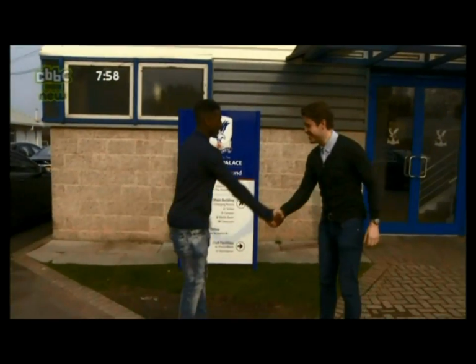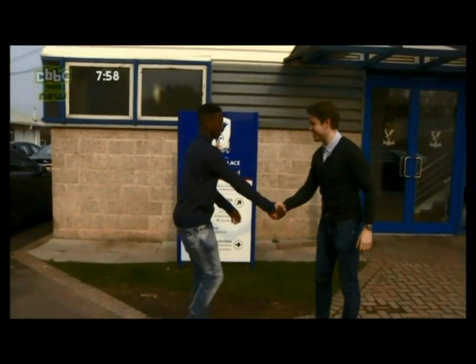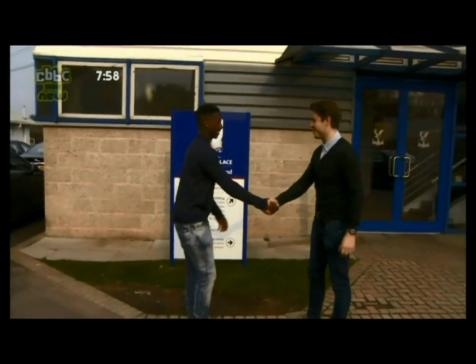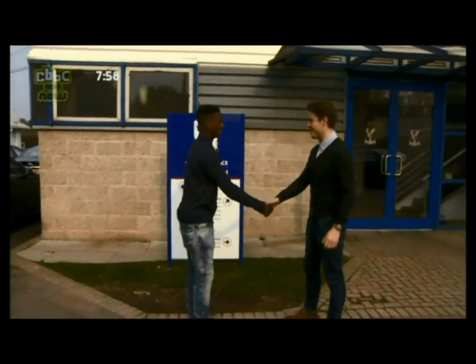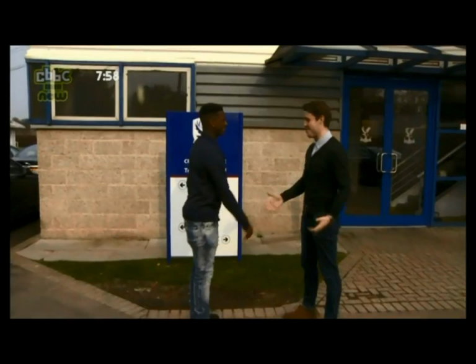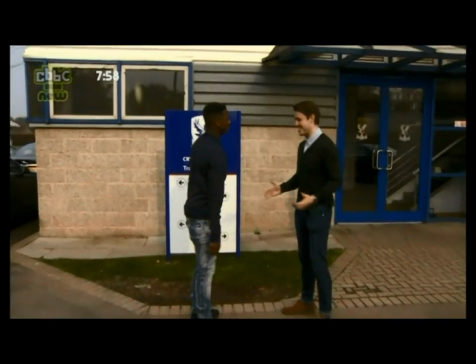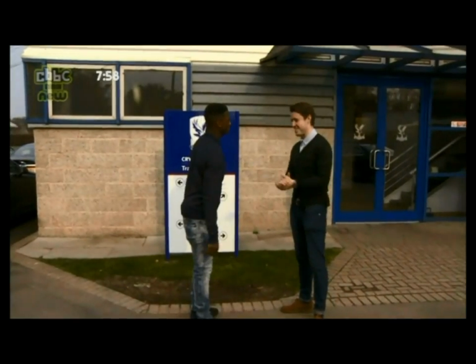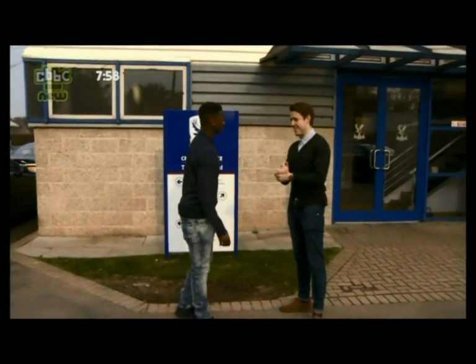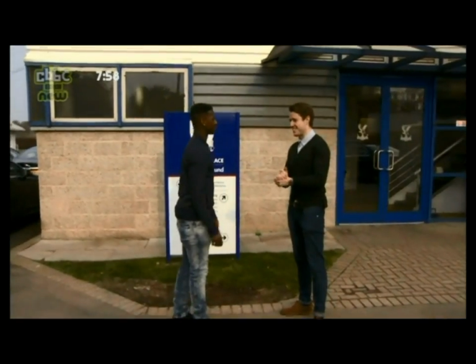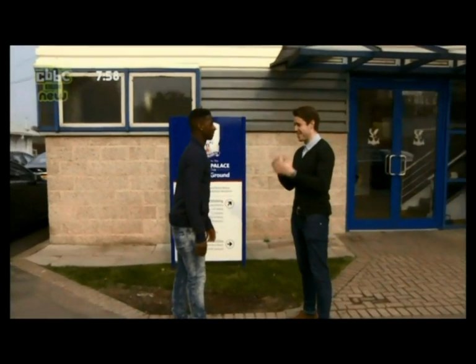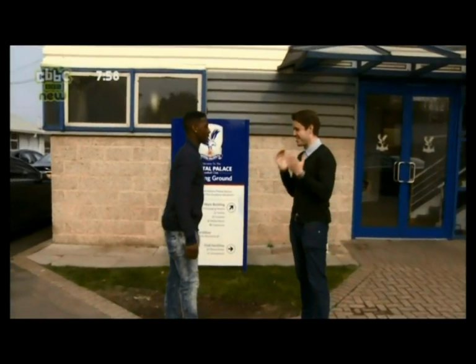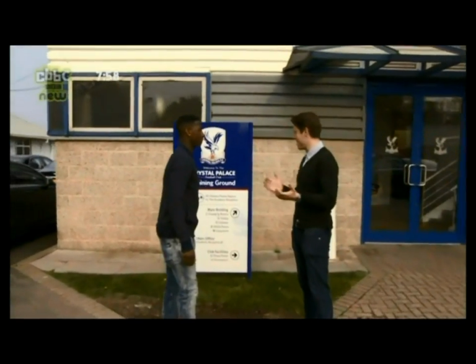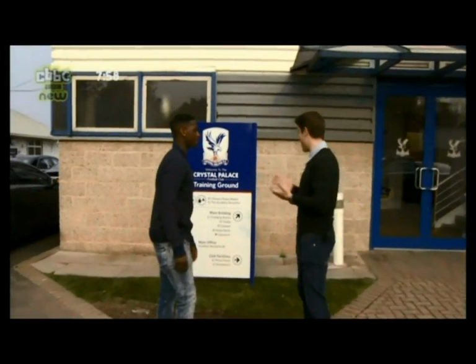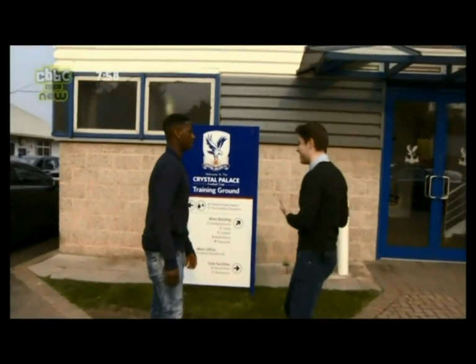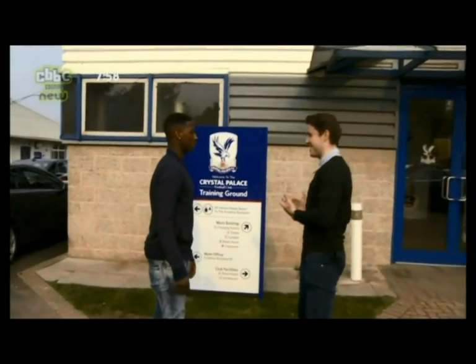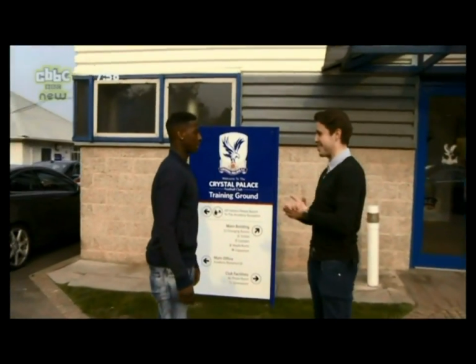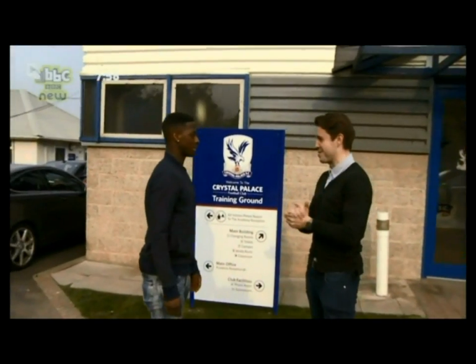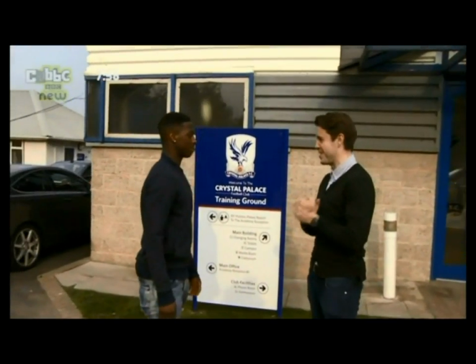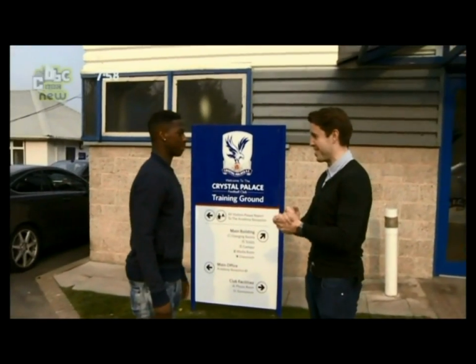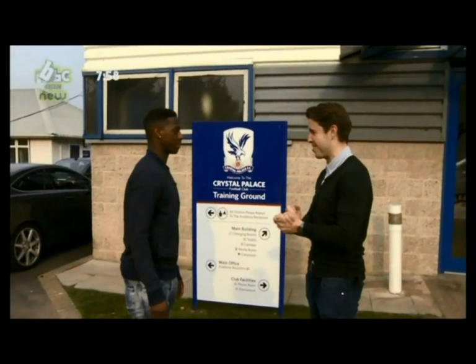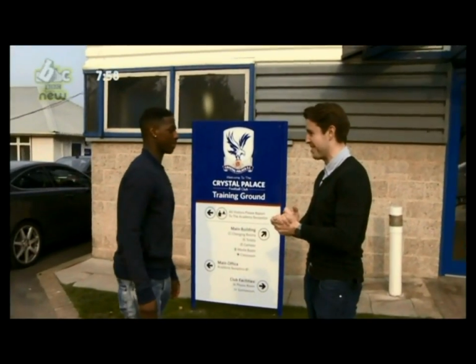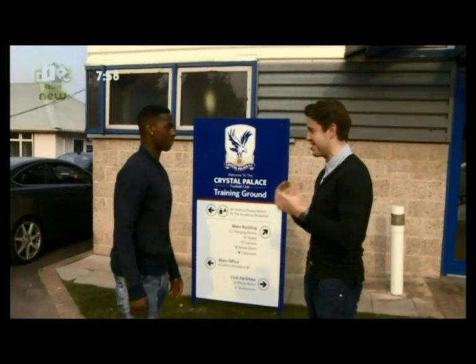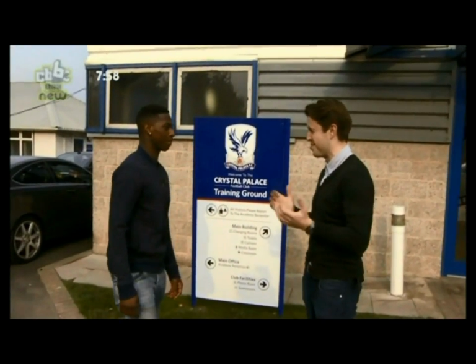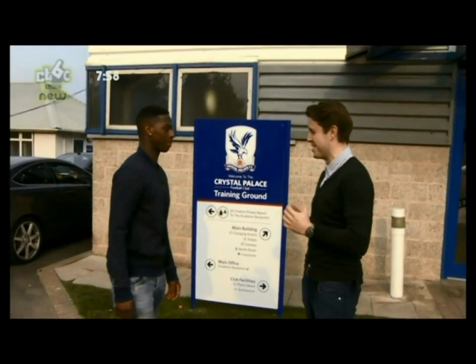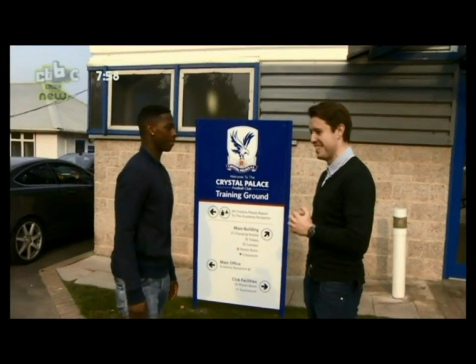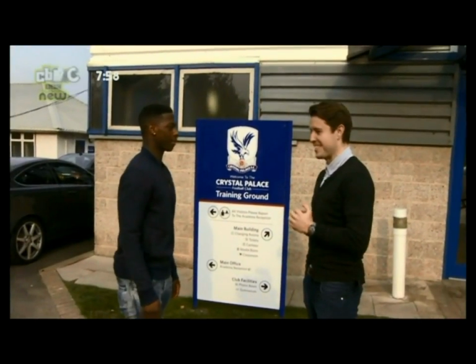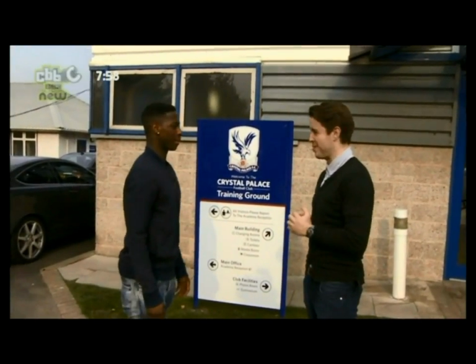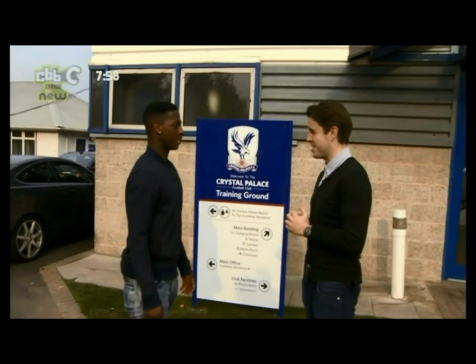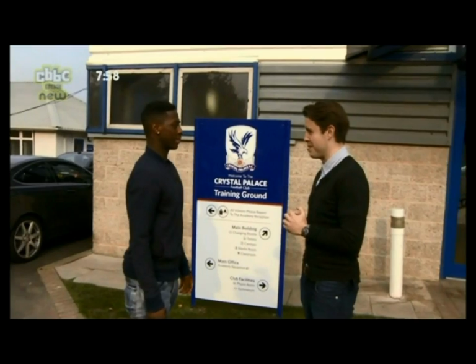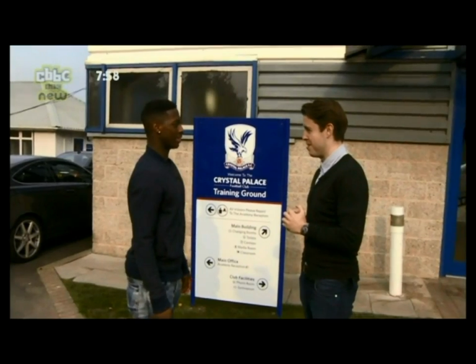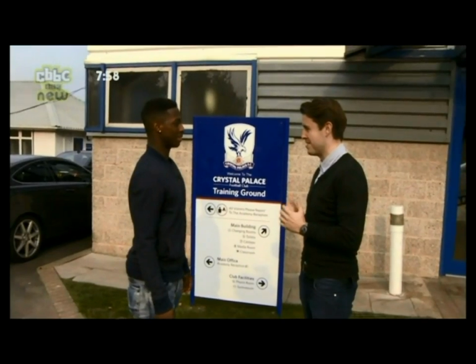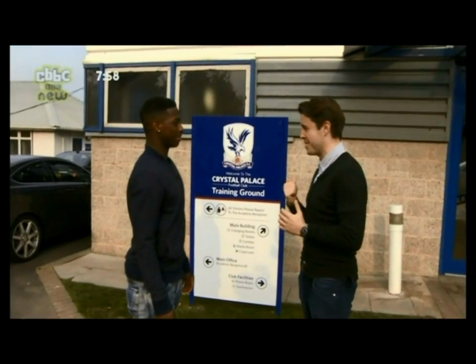Good to meet you. I'm really excited about this. You're going to take me behind the scenes at the Crystal Palace Training Ground to show me exactly what it takes to be a pro. Shall we go?